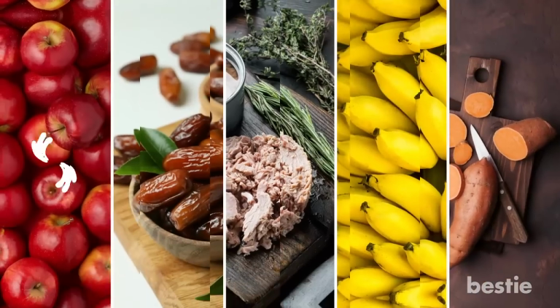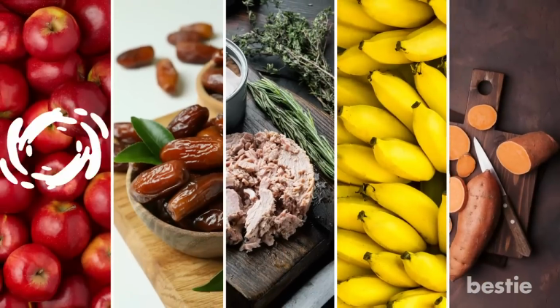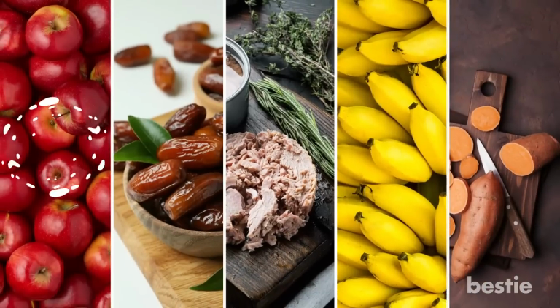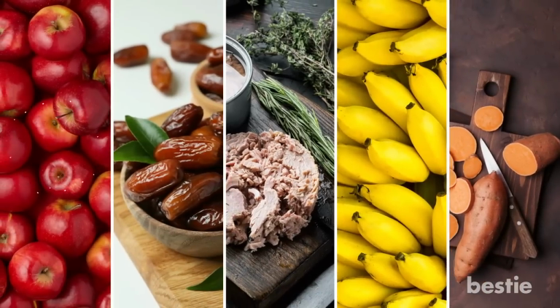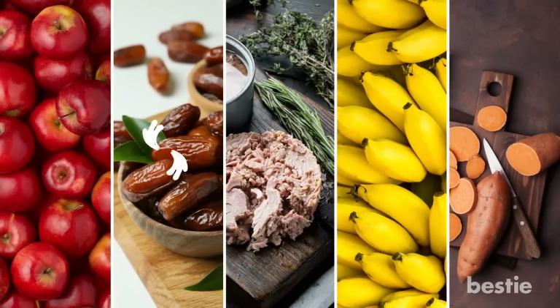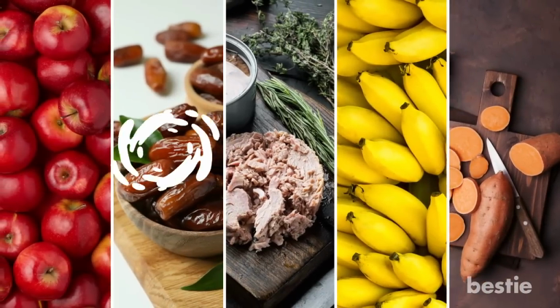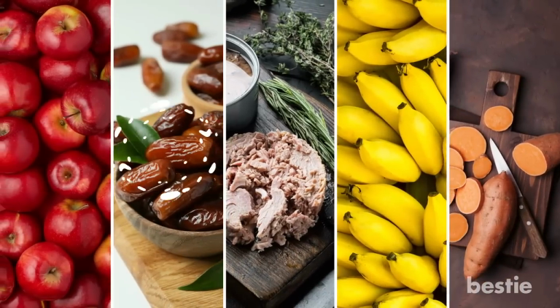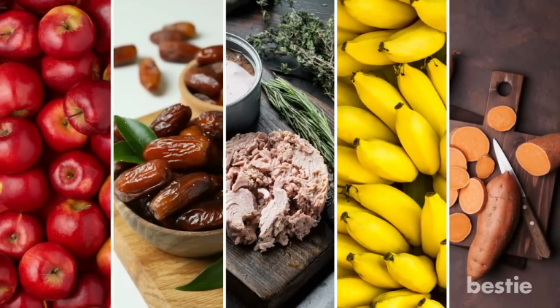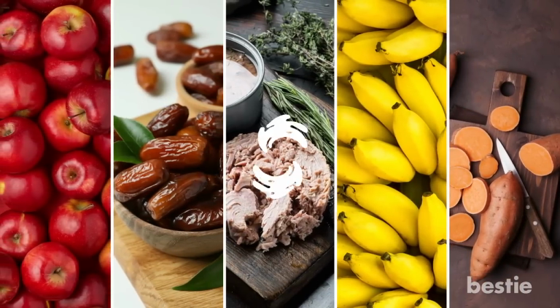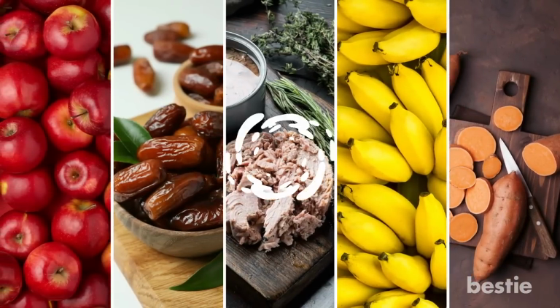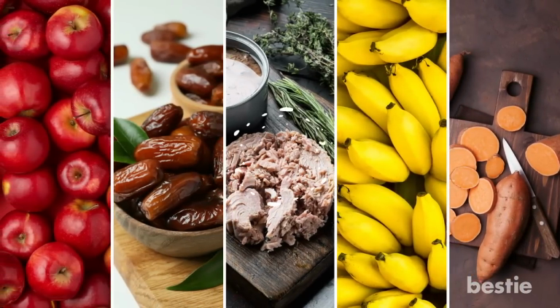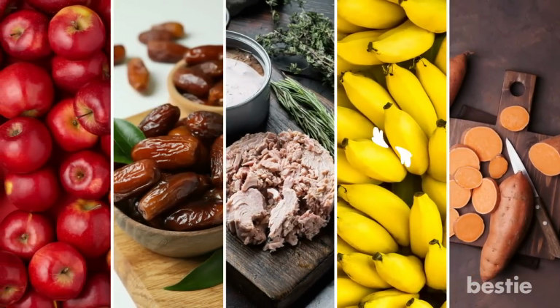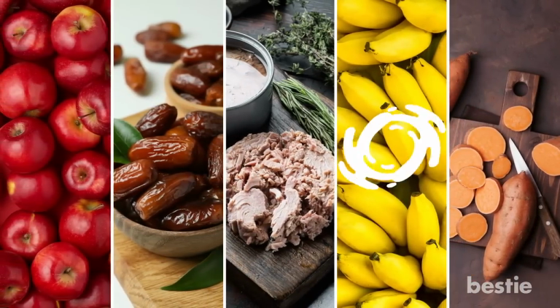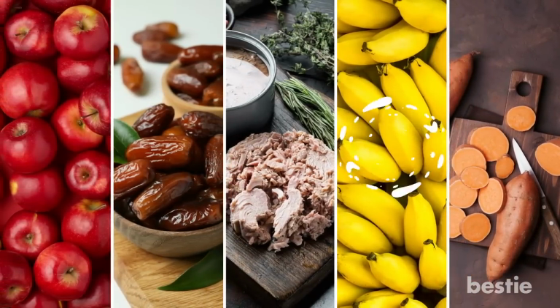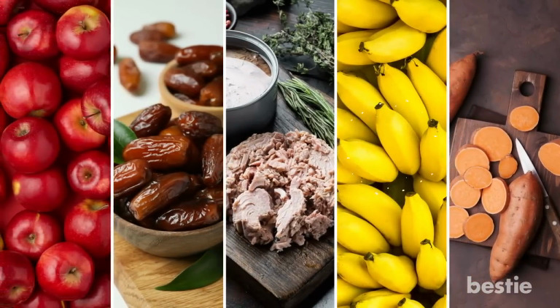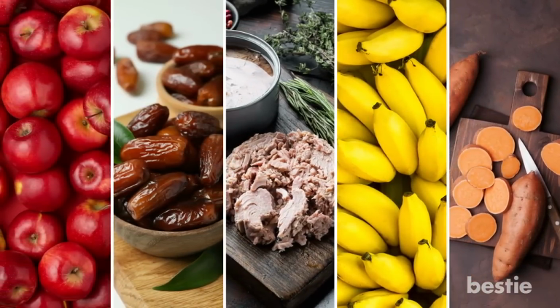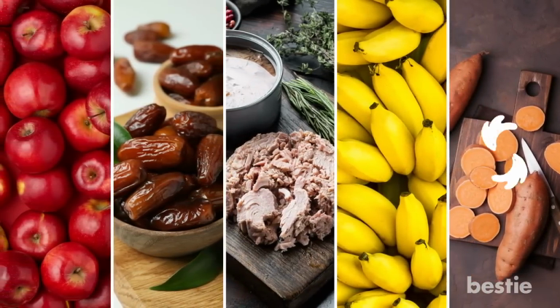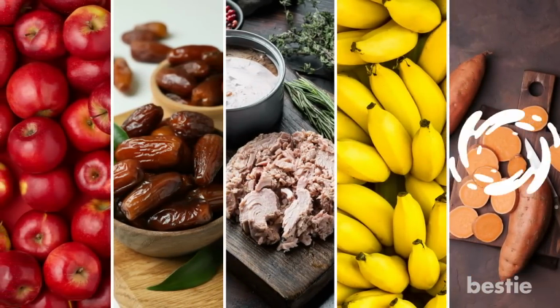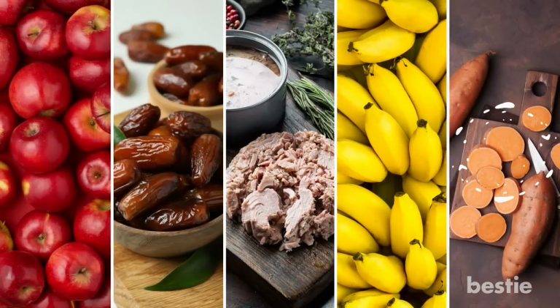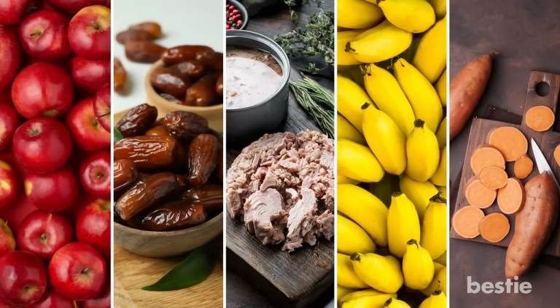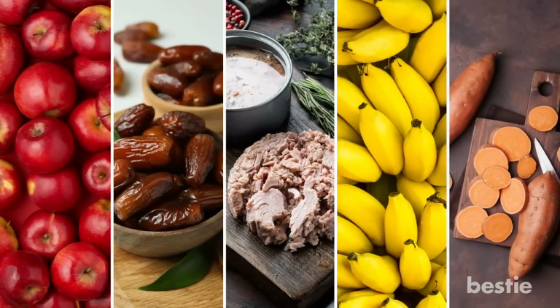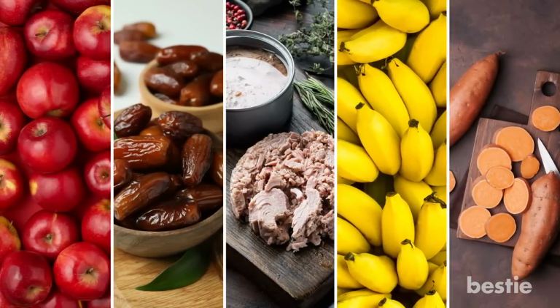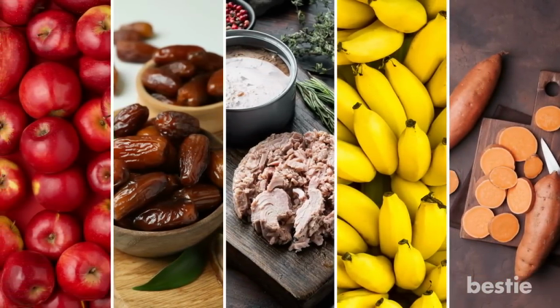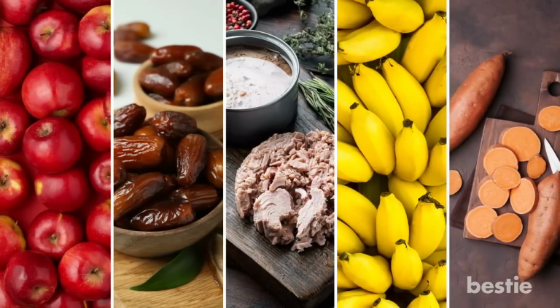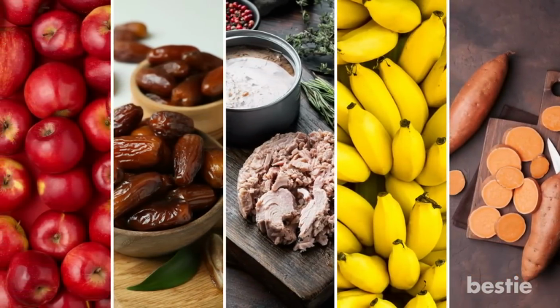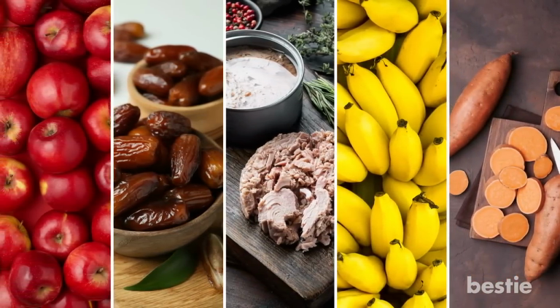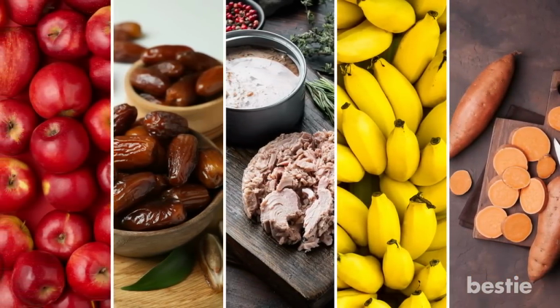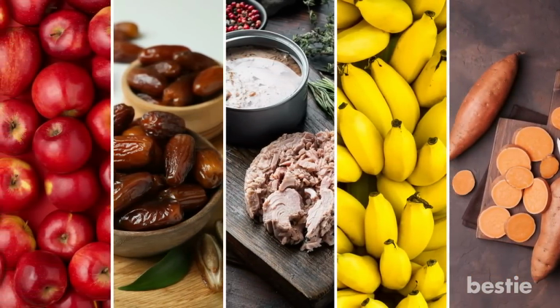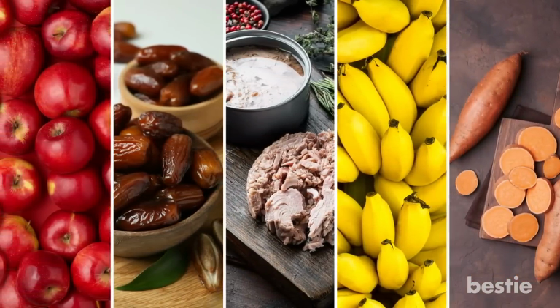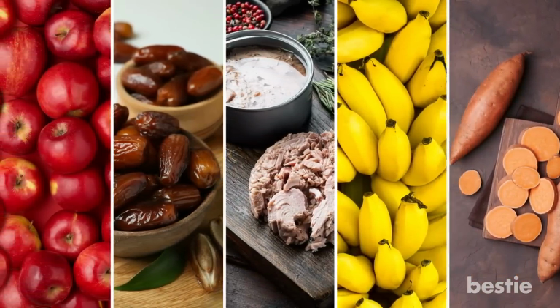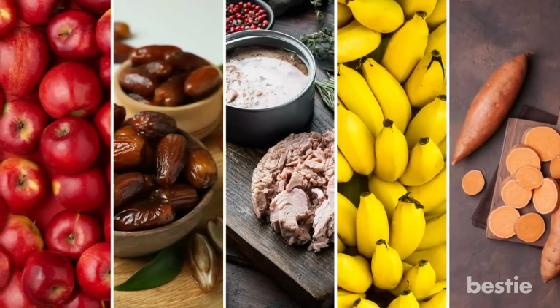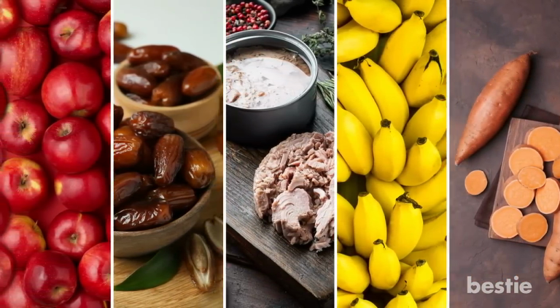From apples, dates, tuna, bananas, to sweet potatoes and more — watch until the end to learn about all of them.